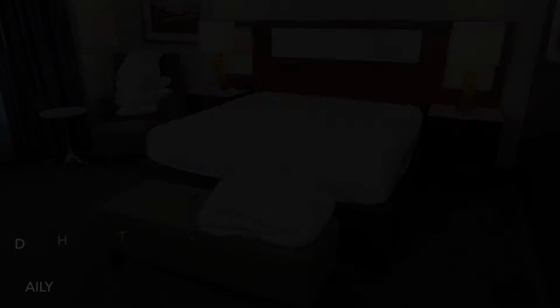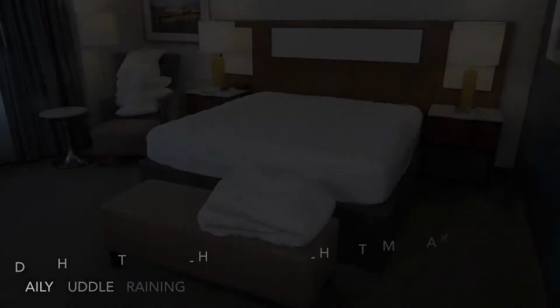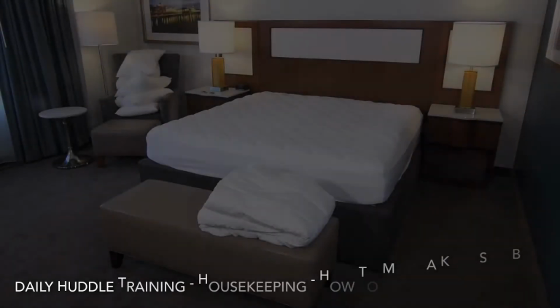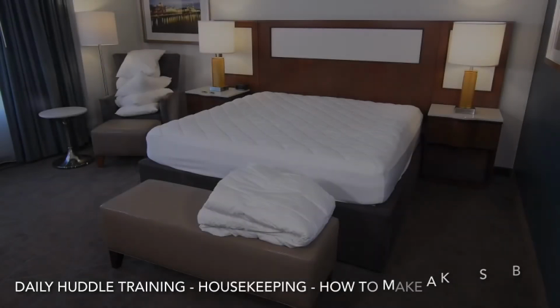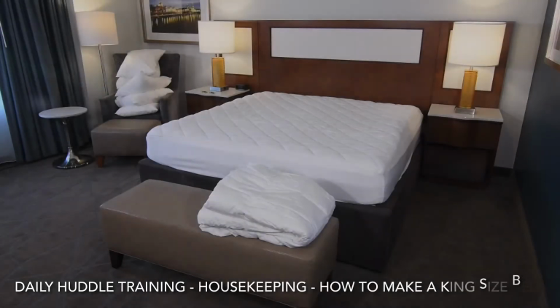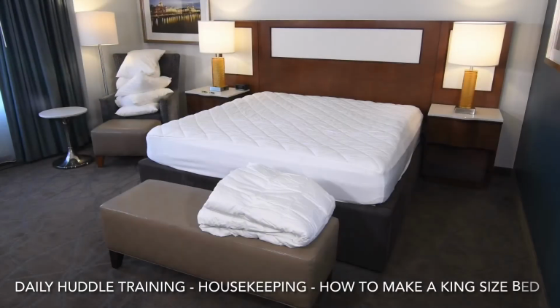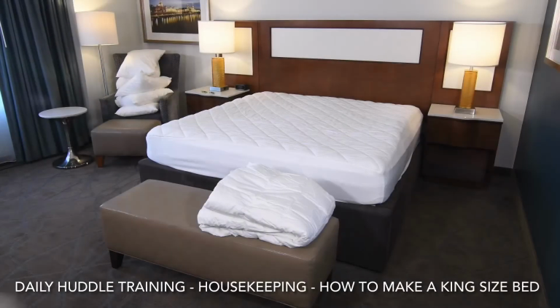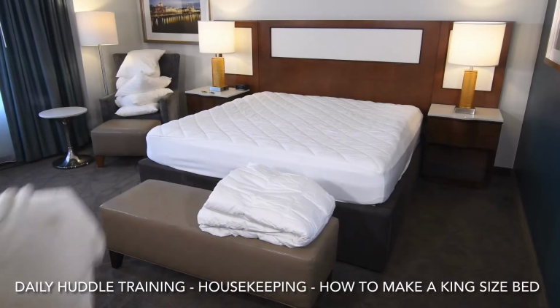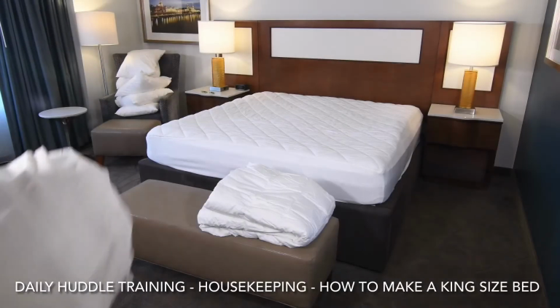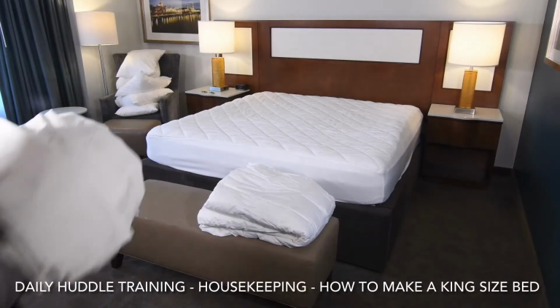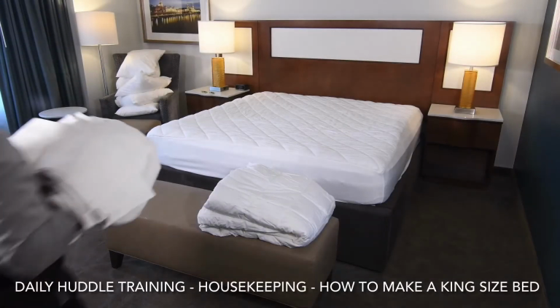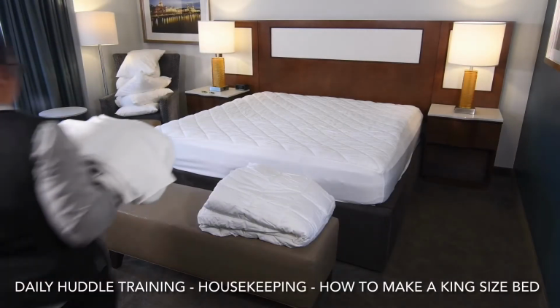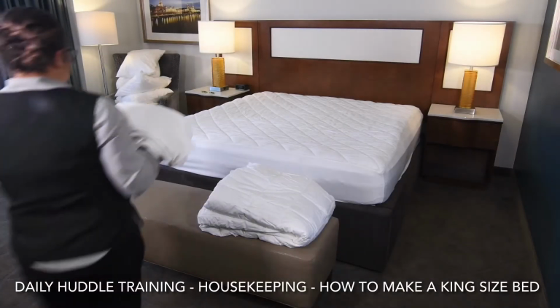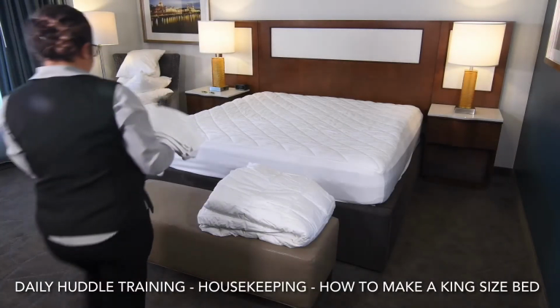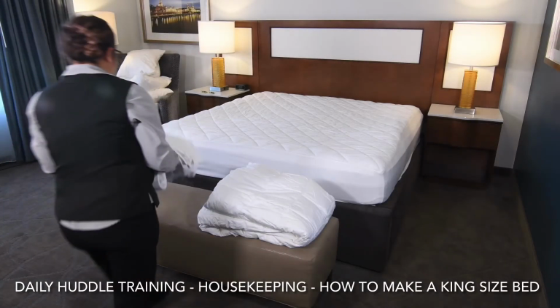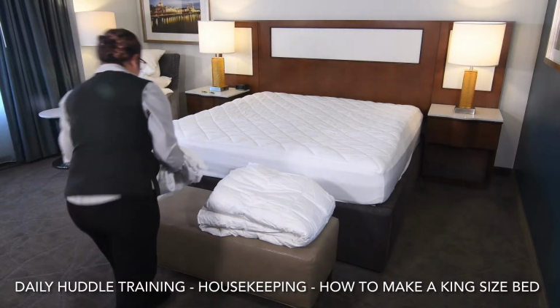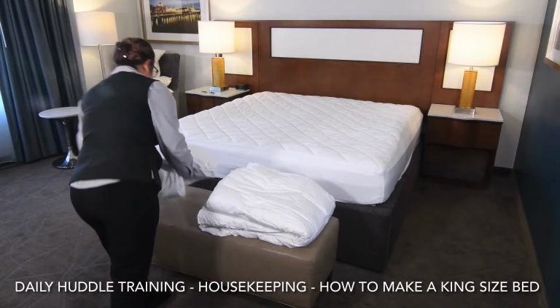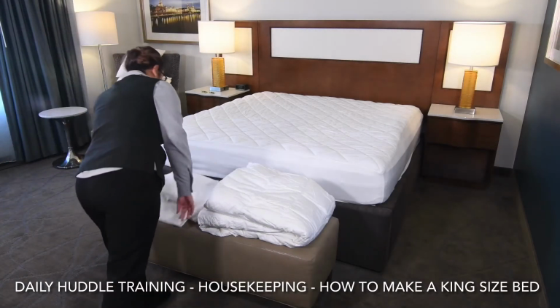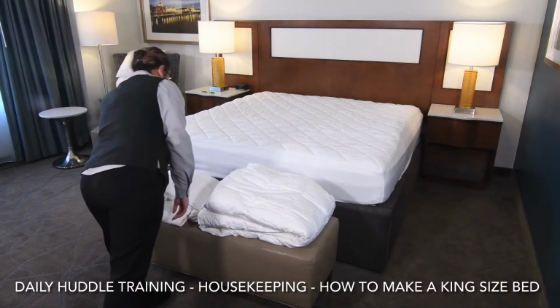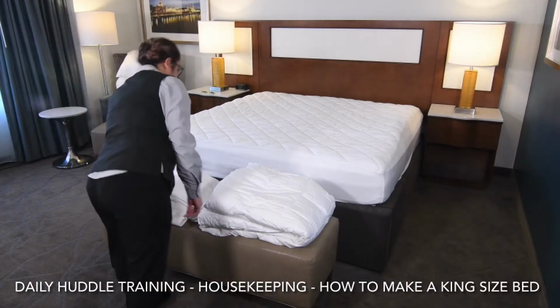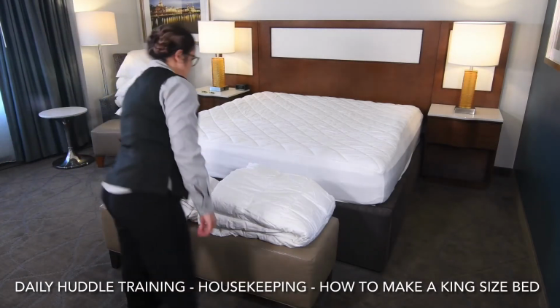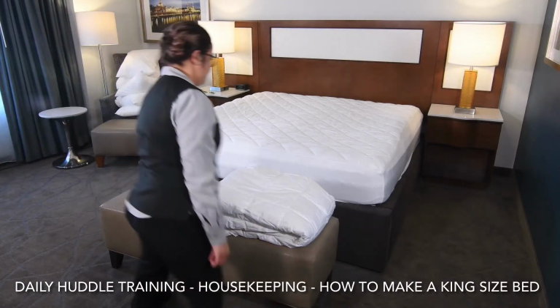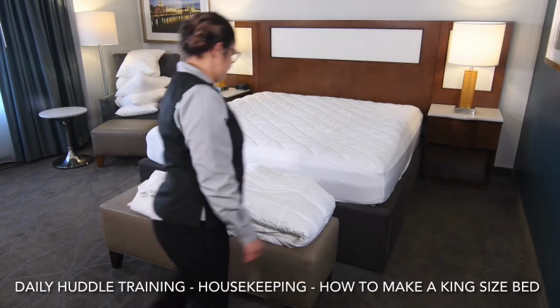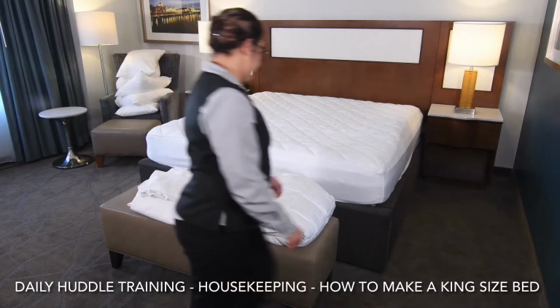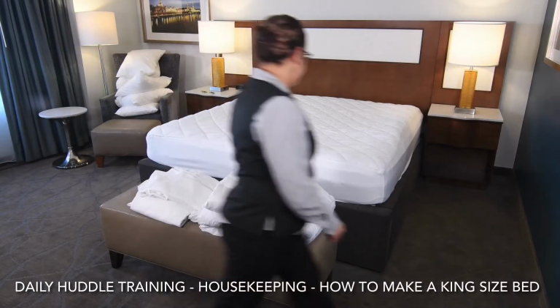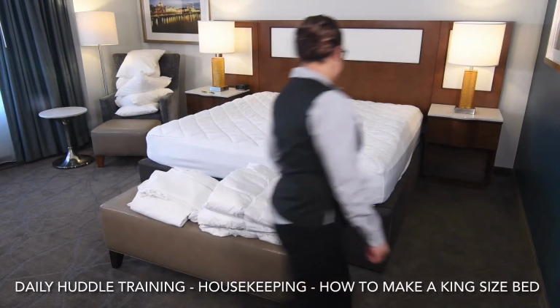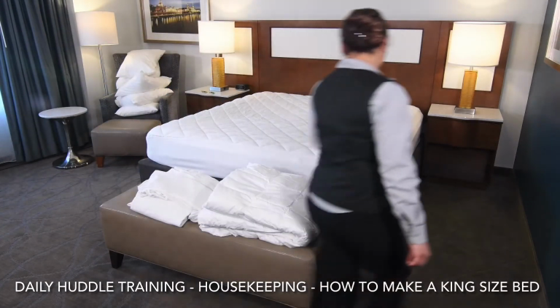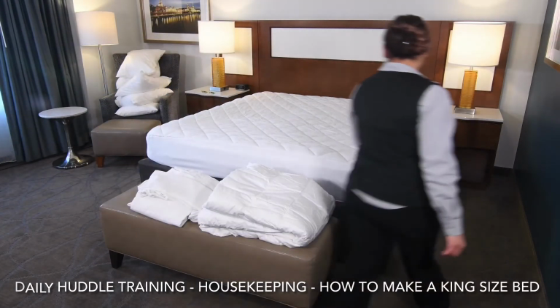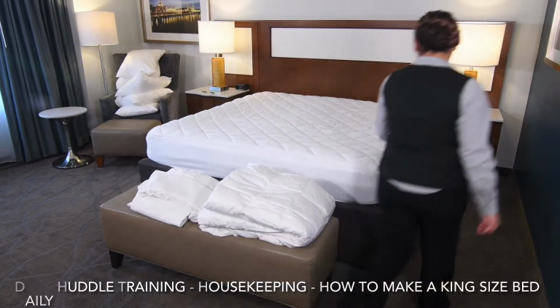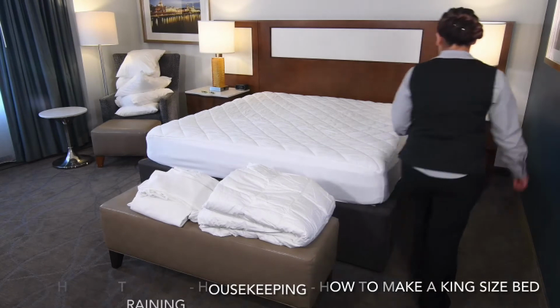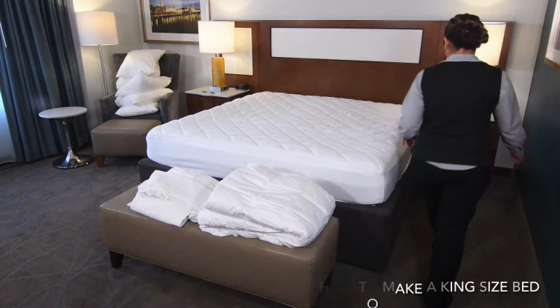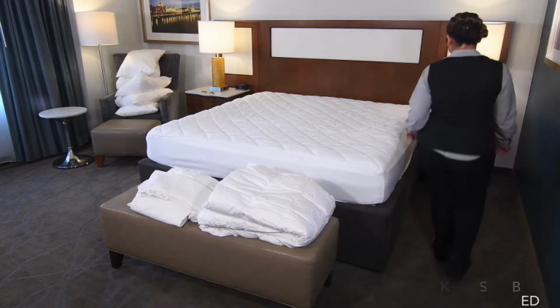Today's training is going to cover how to make a king-size bed. First, bring all the necessary linen to the guest room.